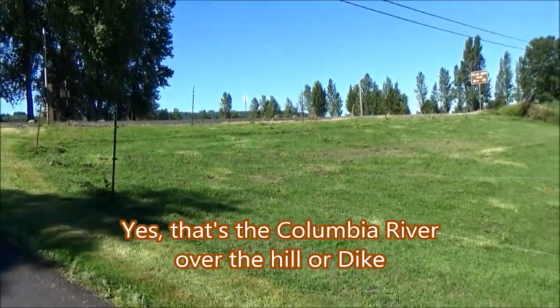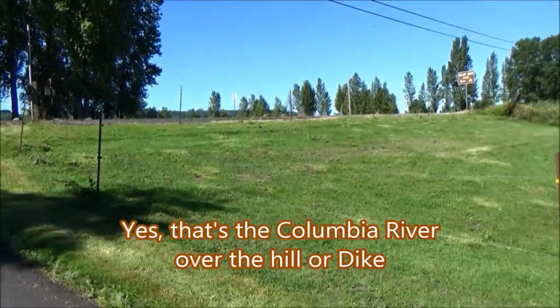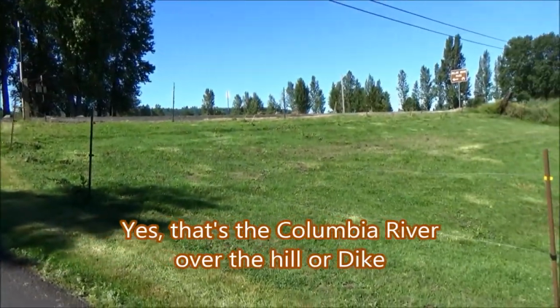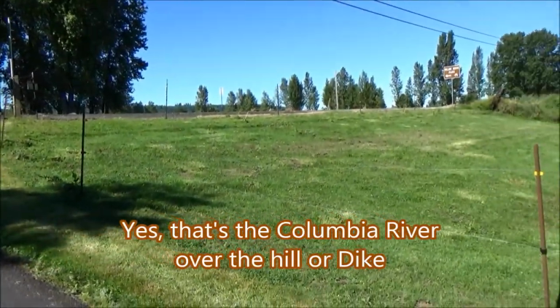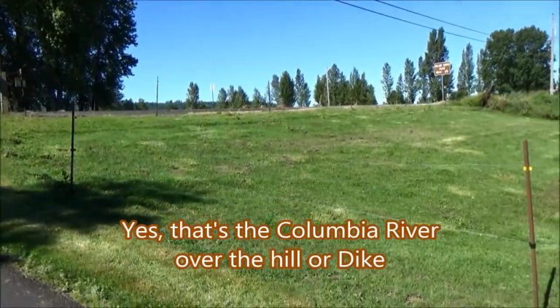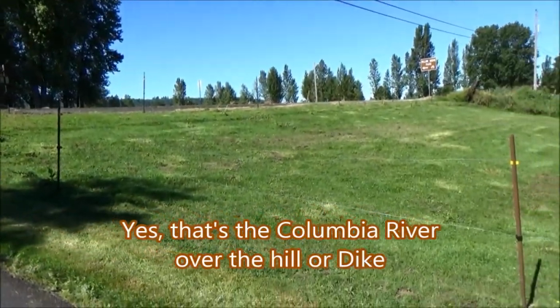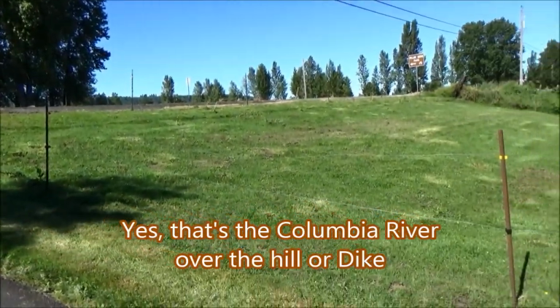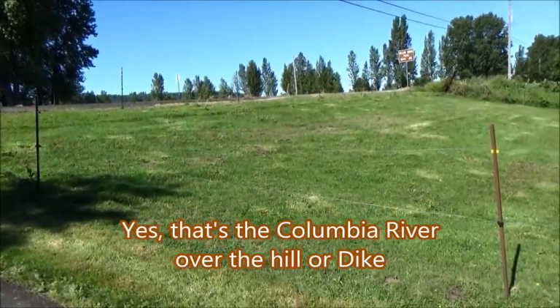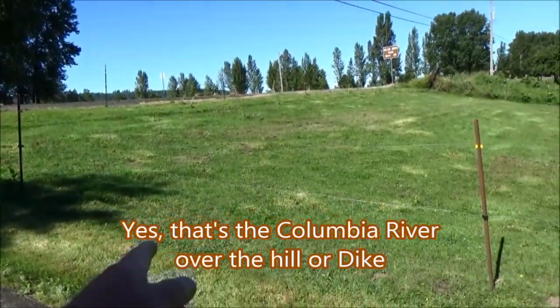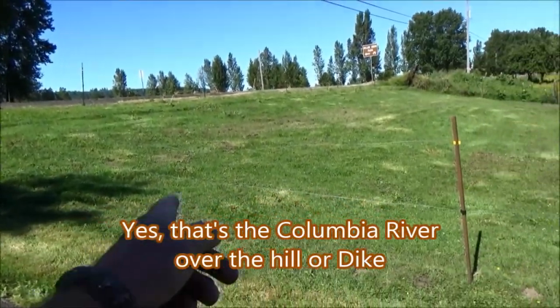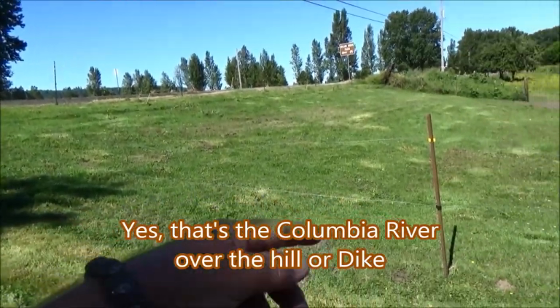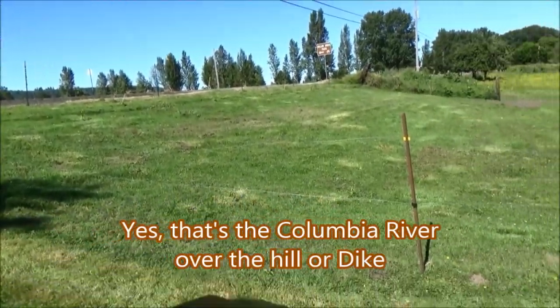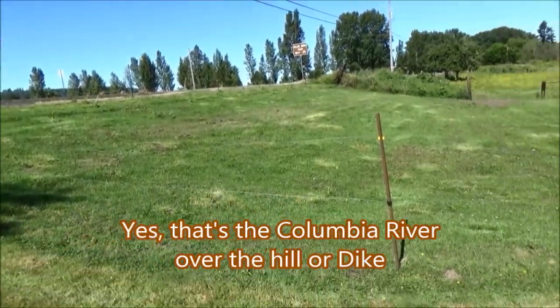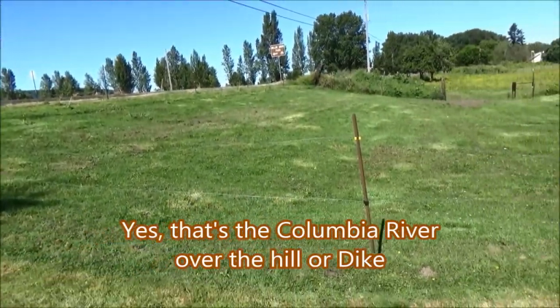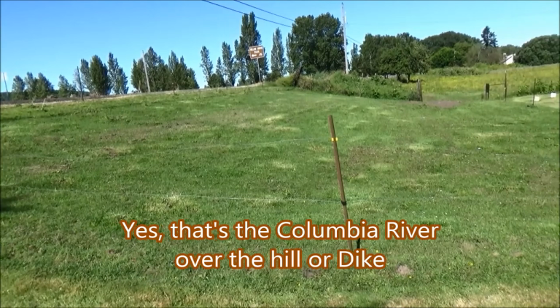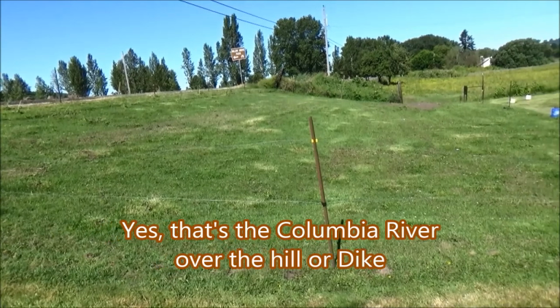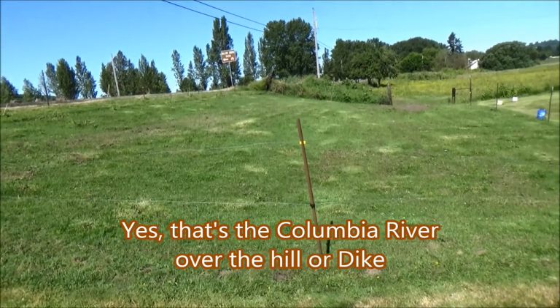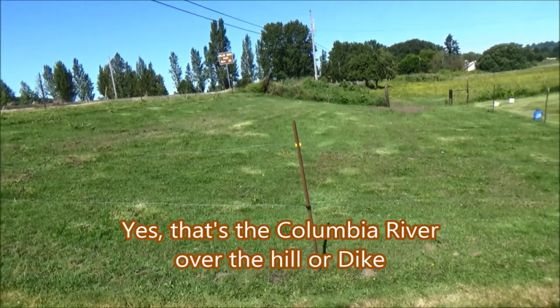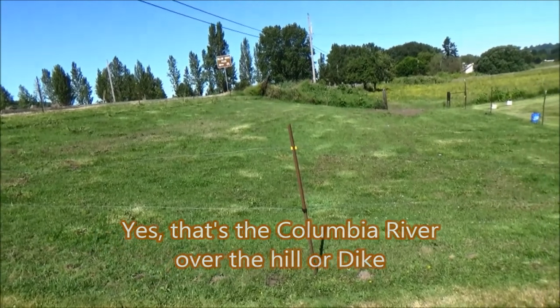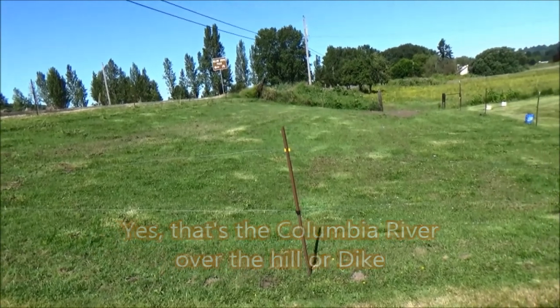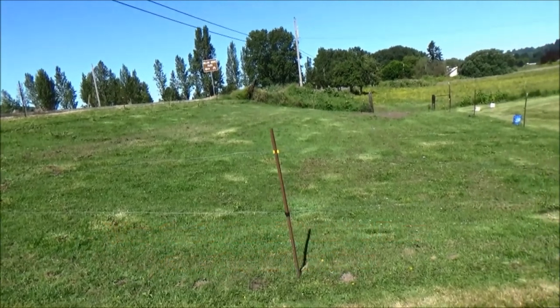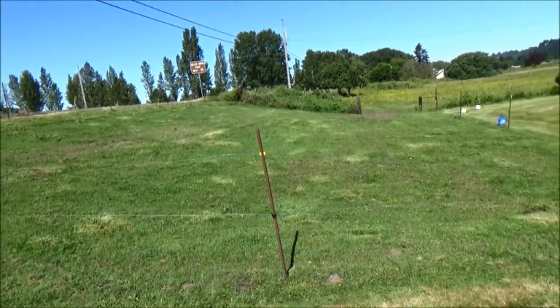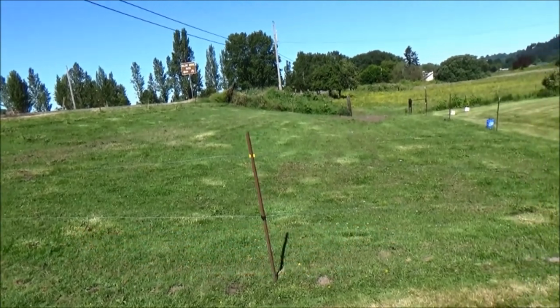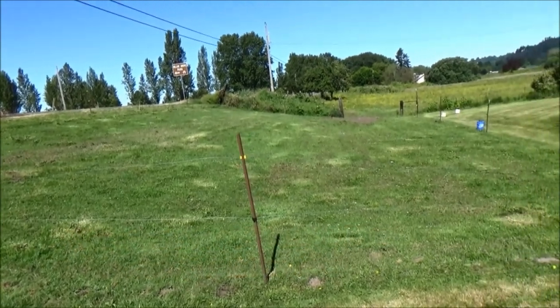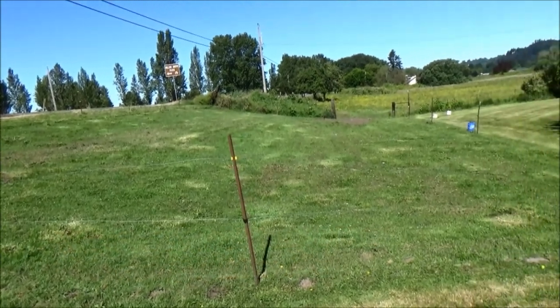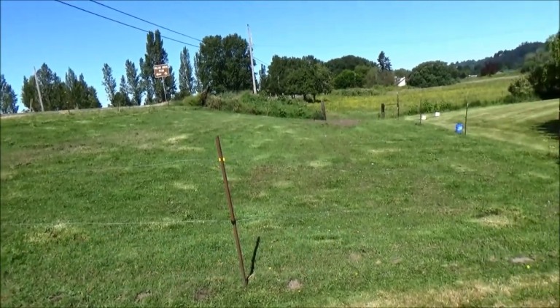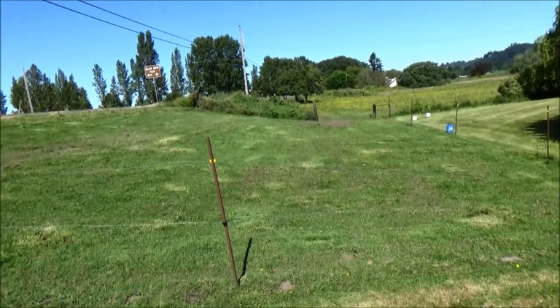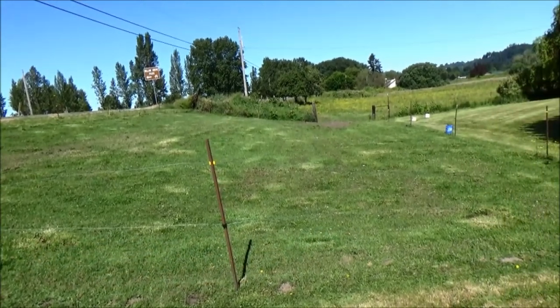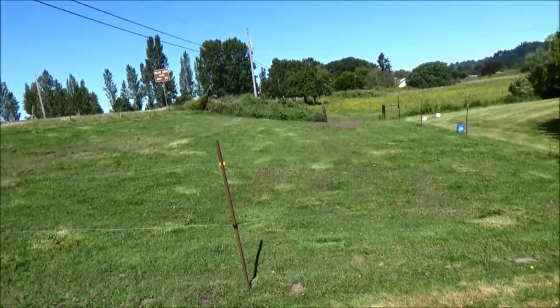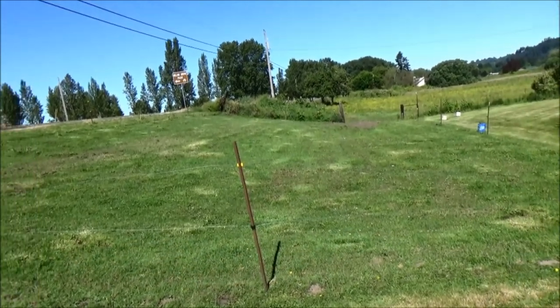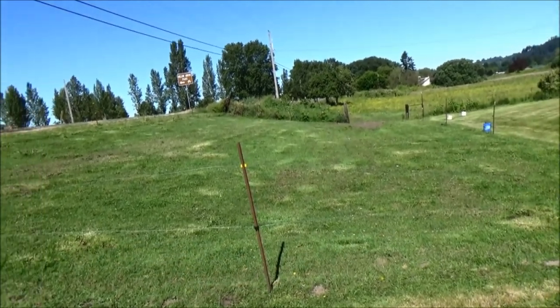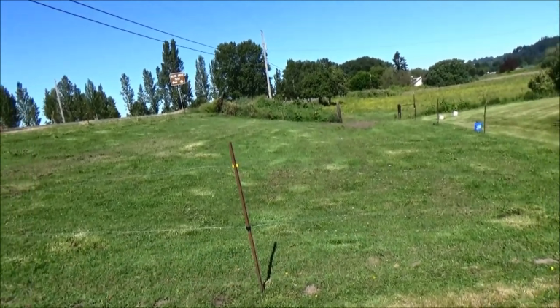I mowed this little field all down just to make it look pretty because it is in front of the house.